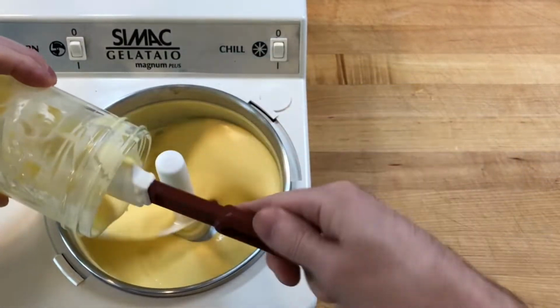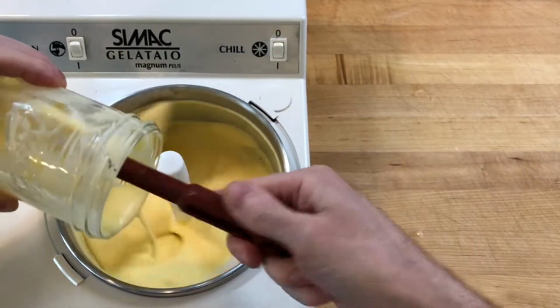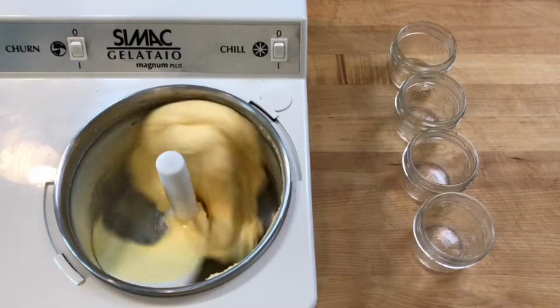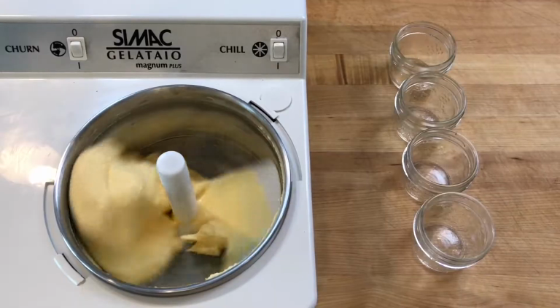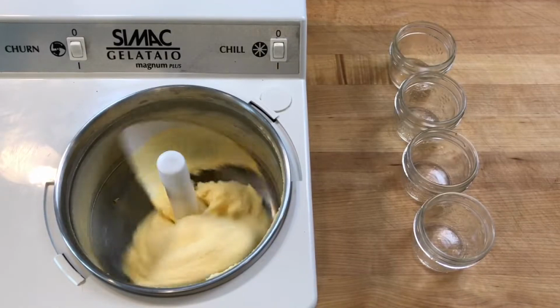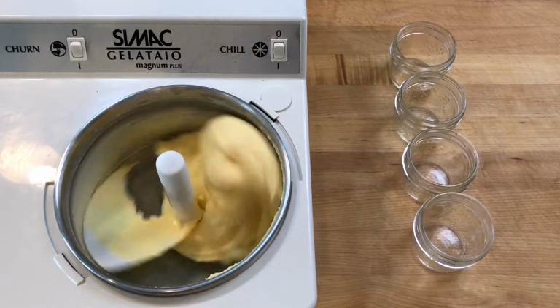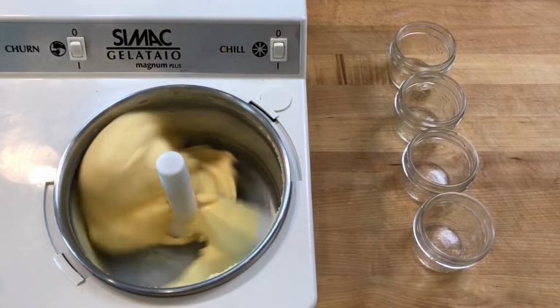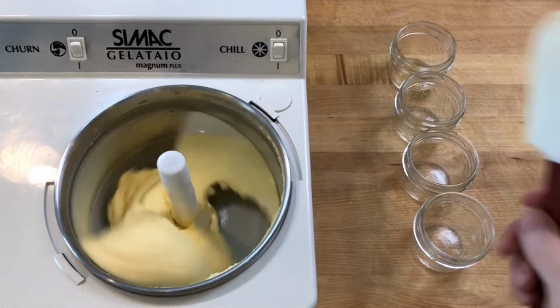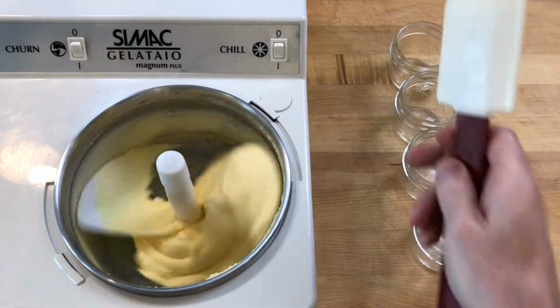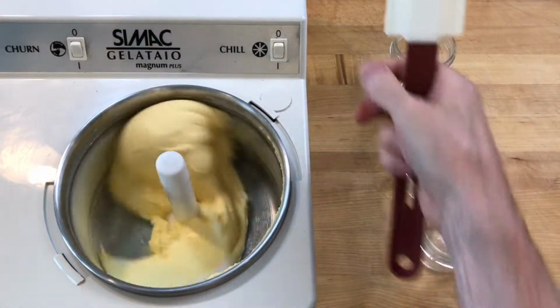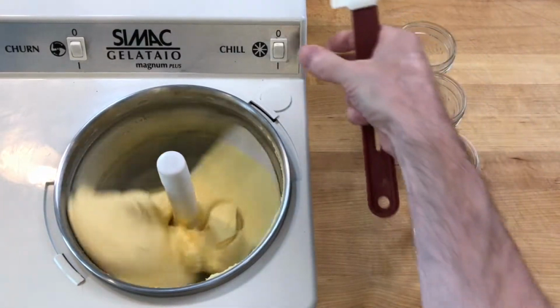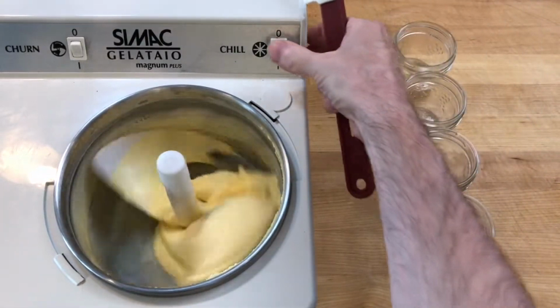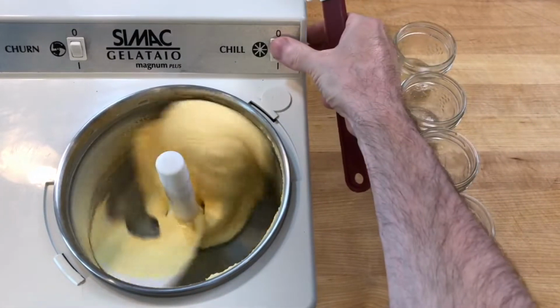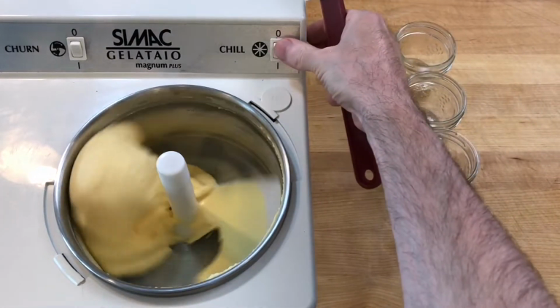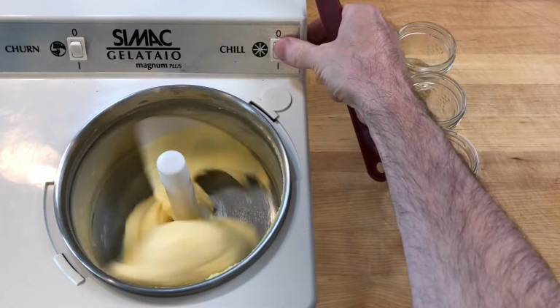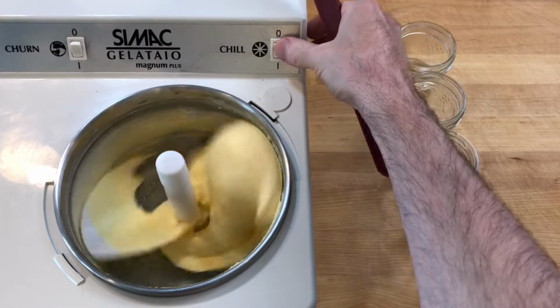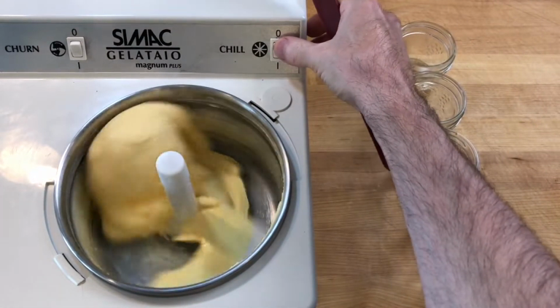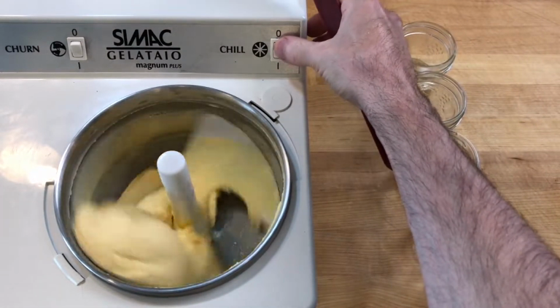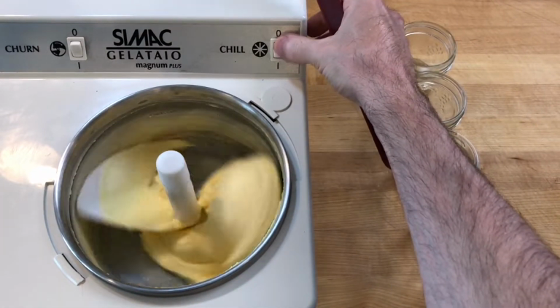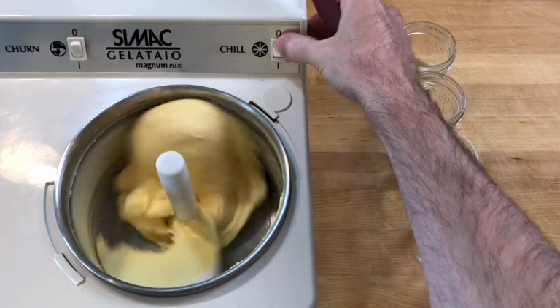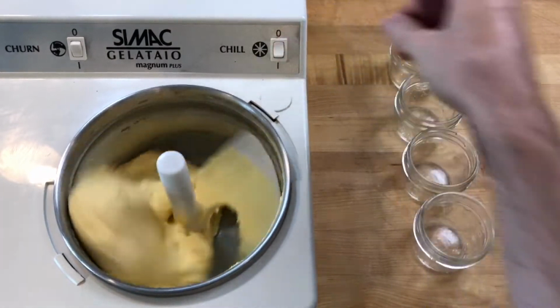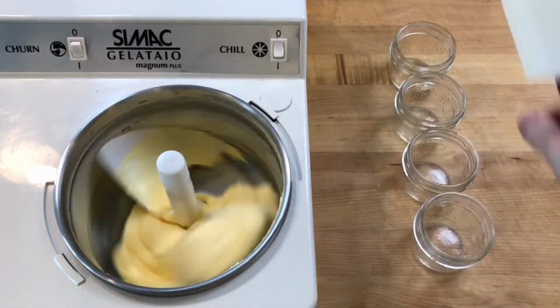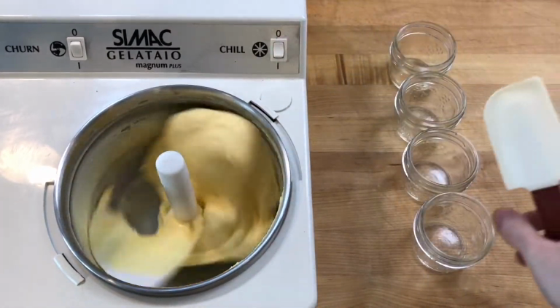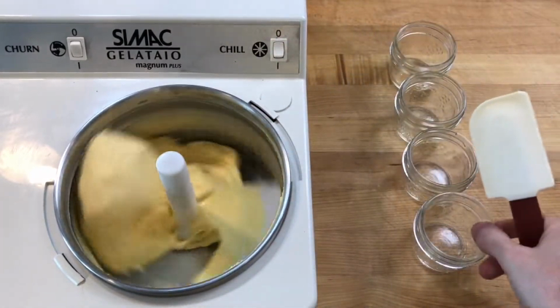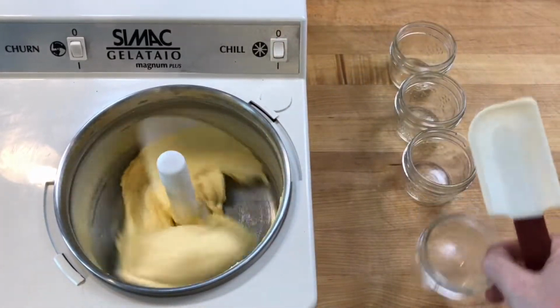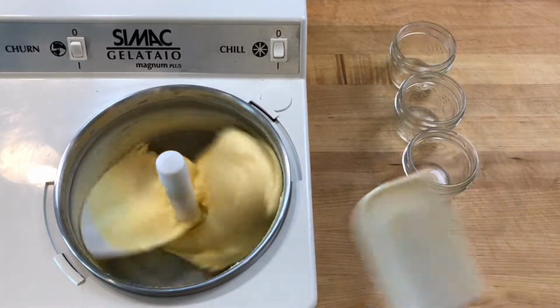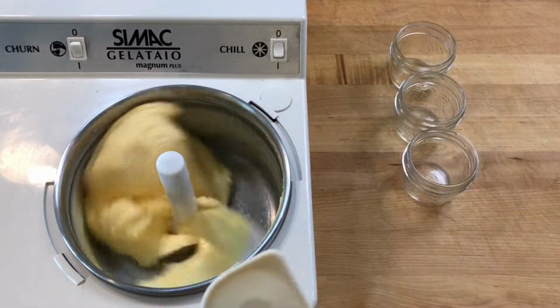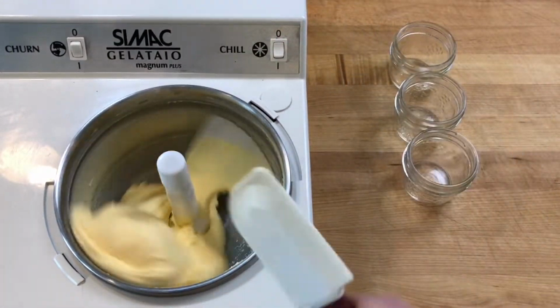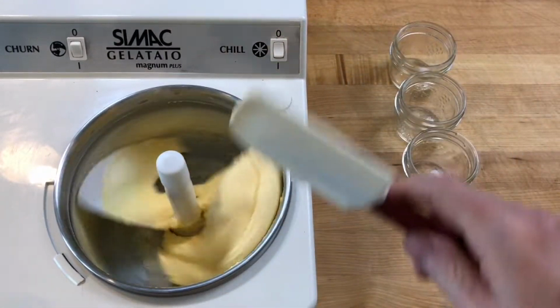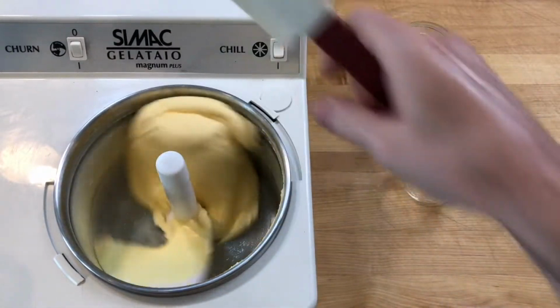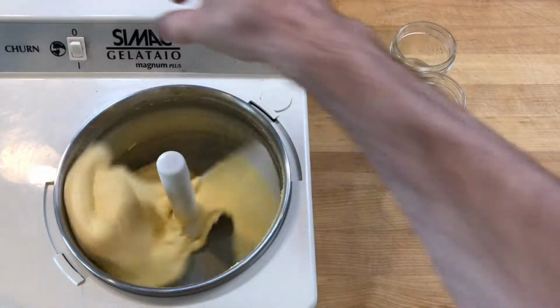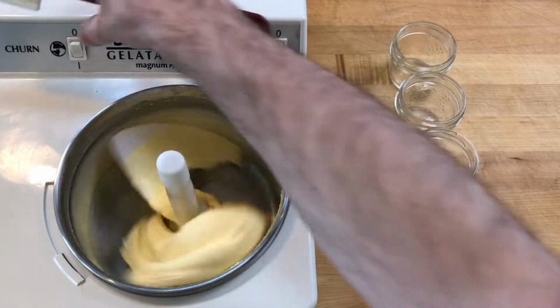When the custard is coming away from the bowl, gathering around the paddles and looks like soft serve ice cream, it is ready to serve.